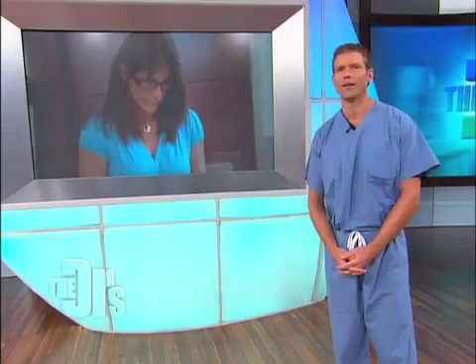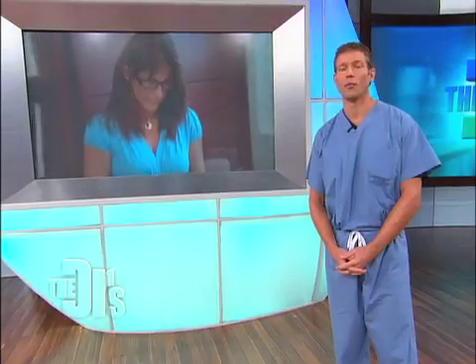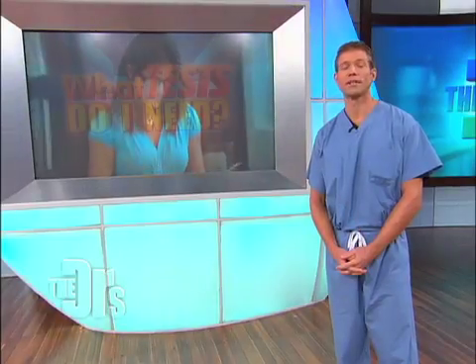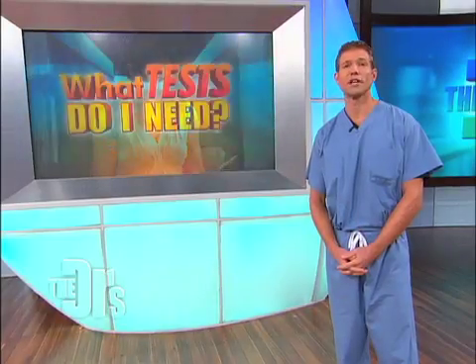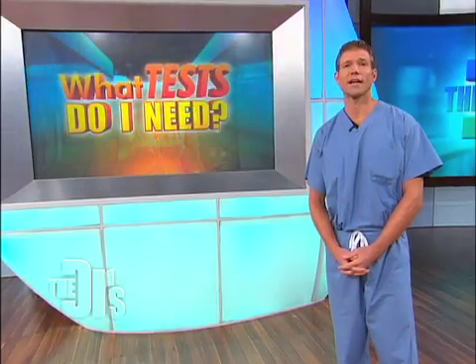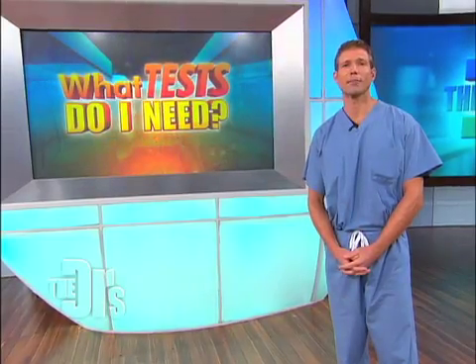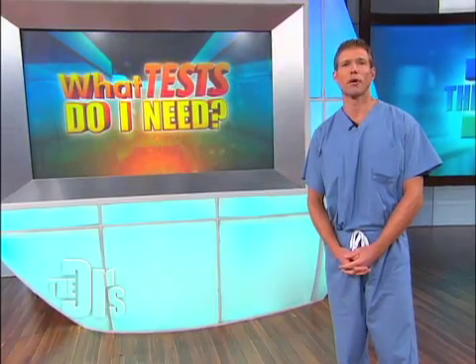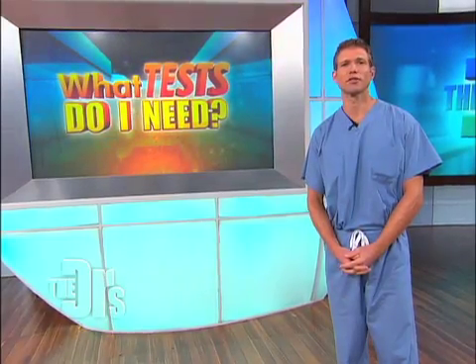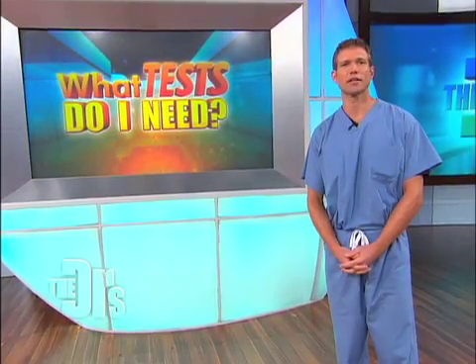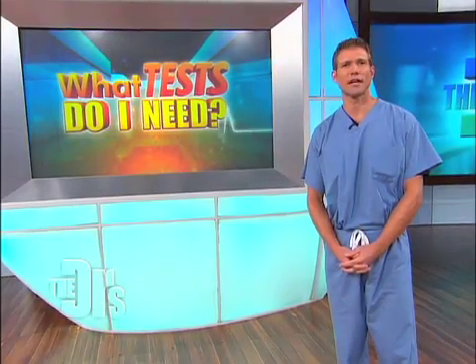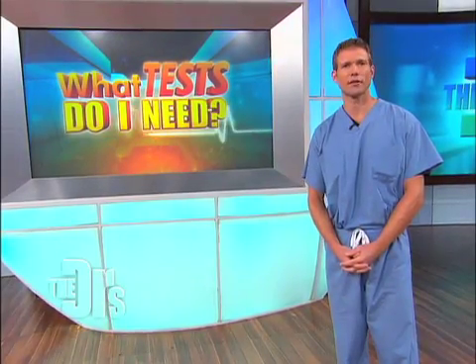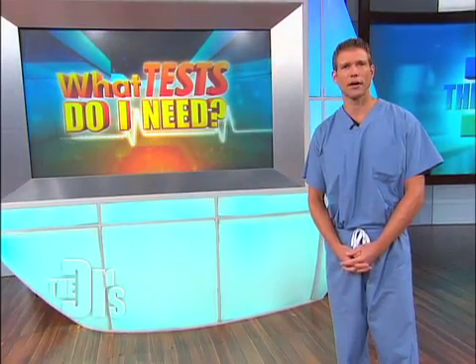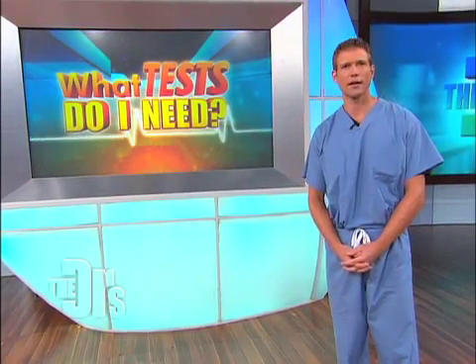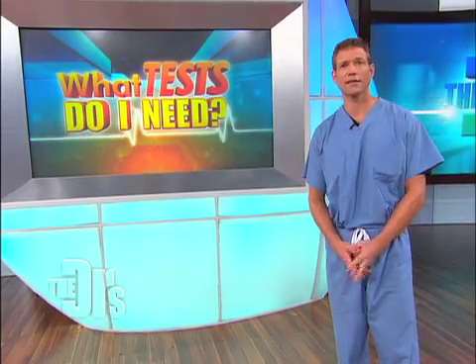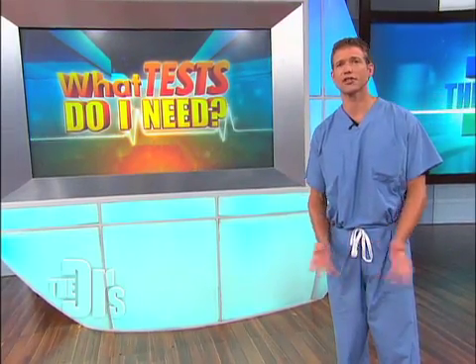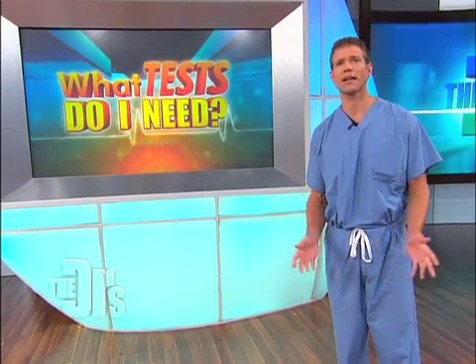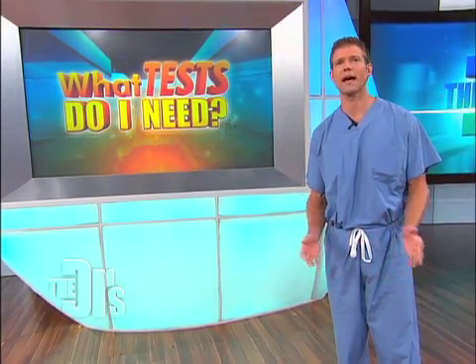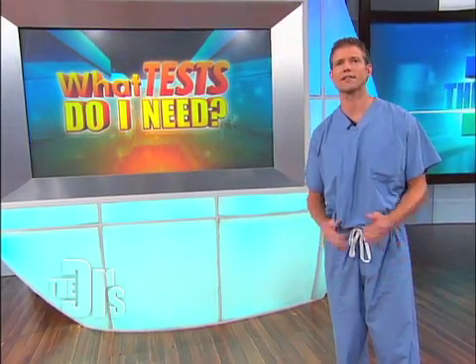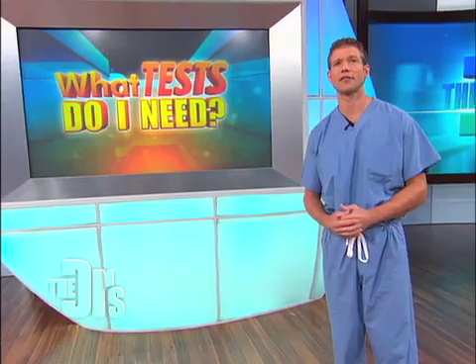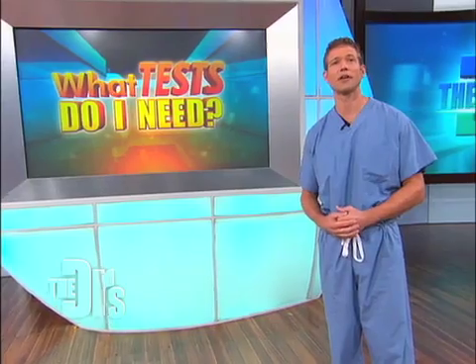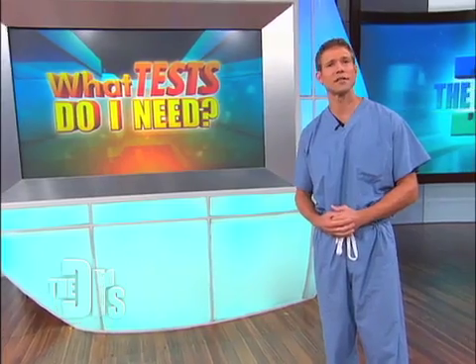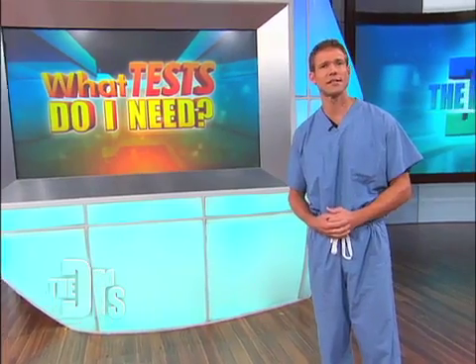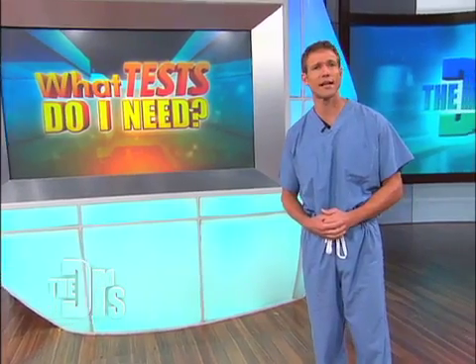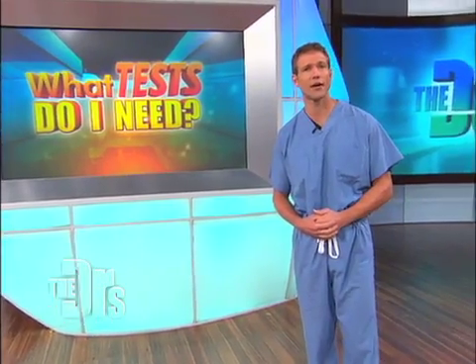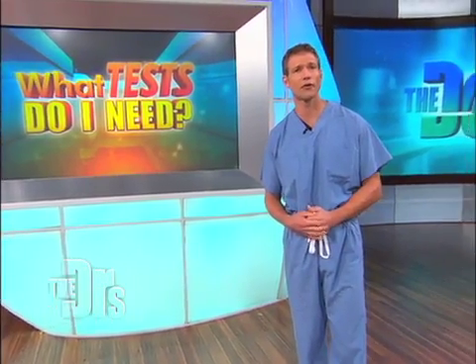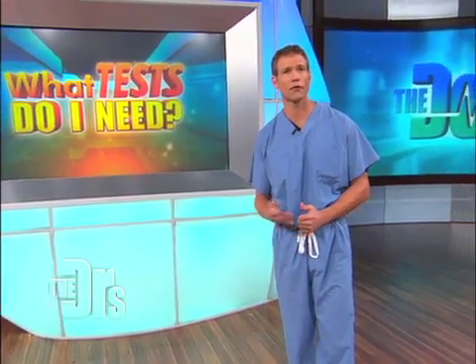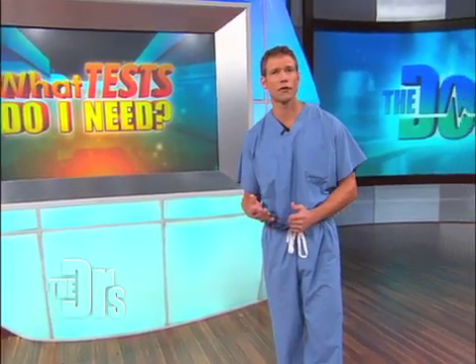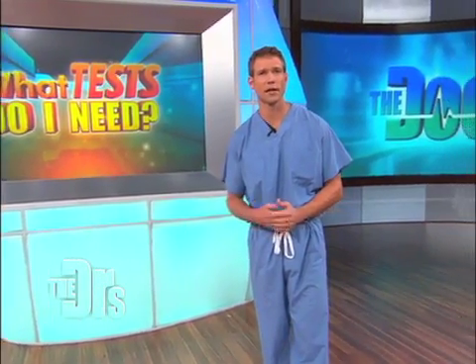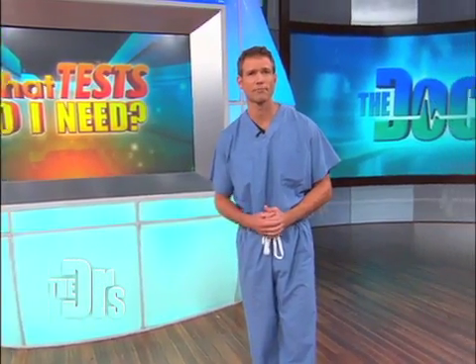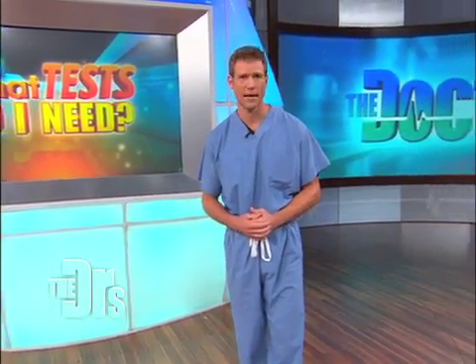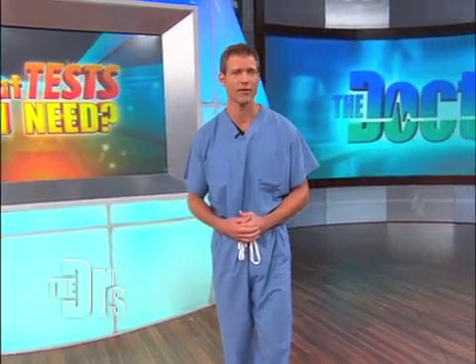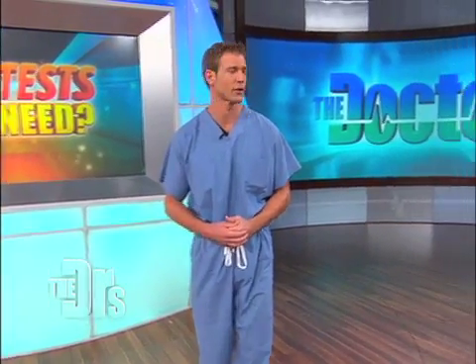We sent Jackie to ophthalmologist Dr. David Granite at the Shiley Eye Center at UC San Diego for a full exam. Have a look.